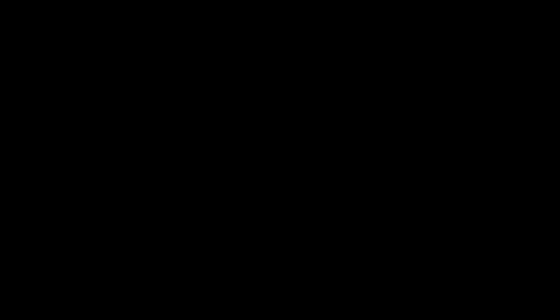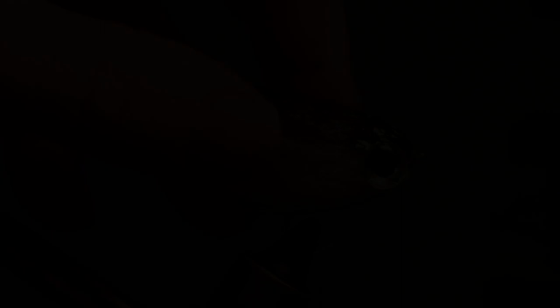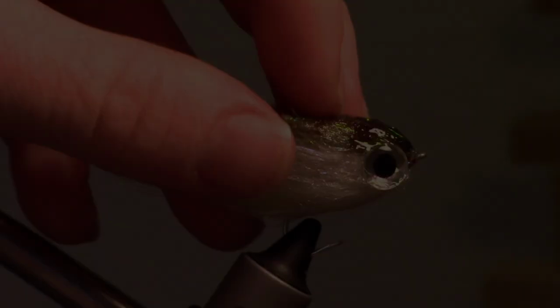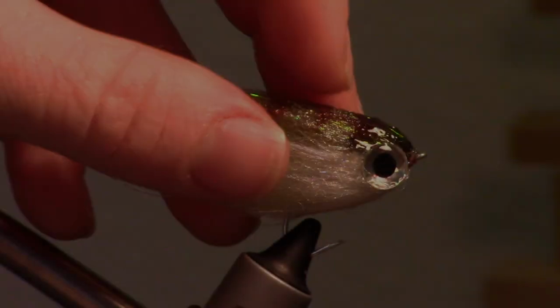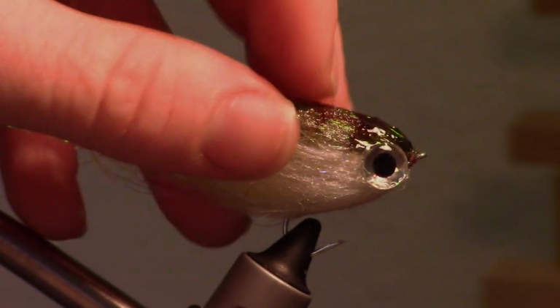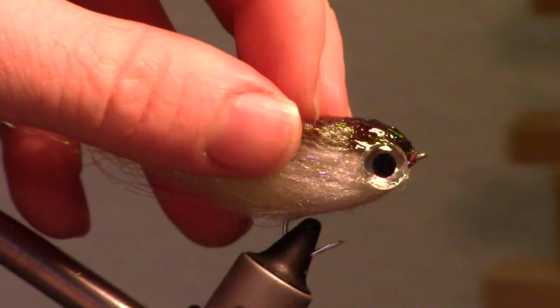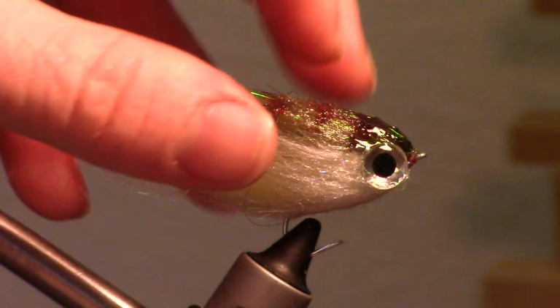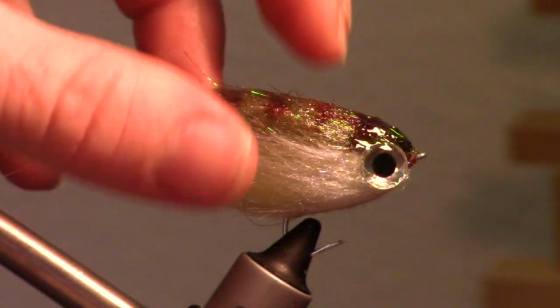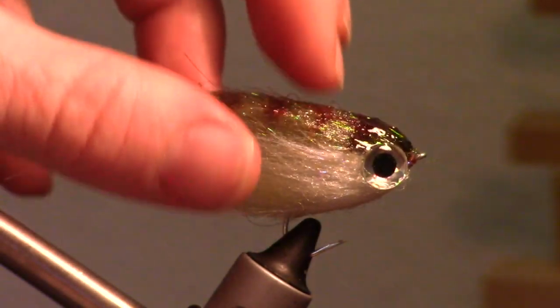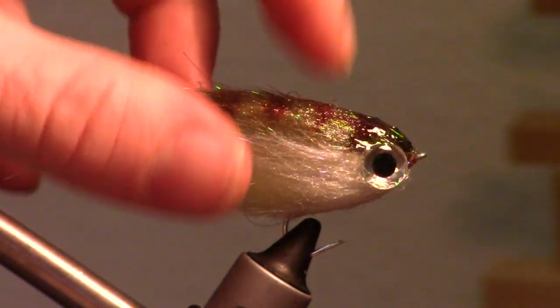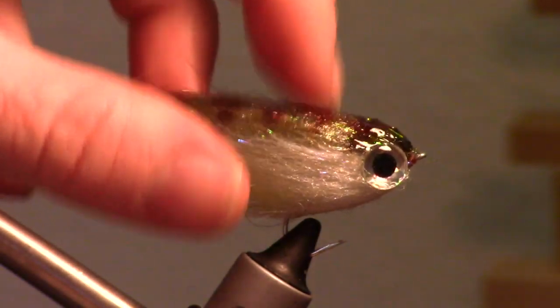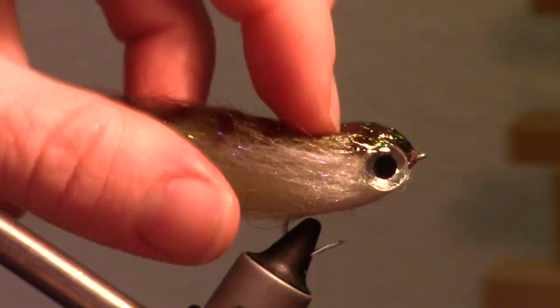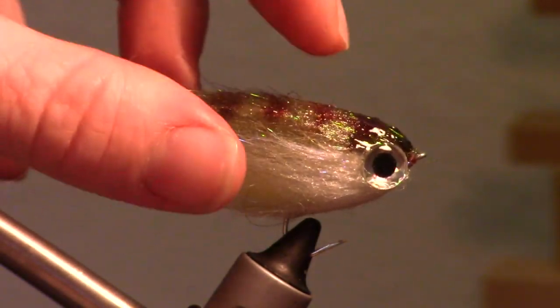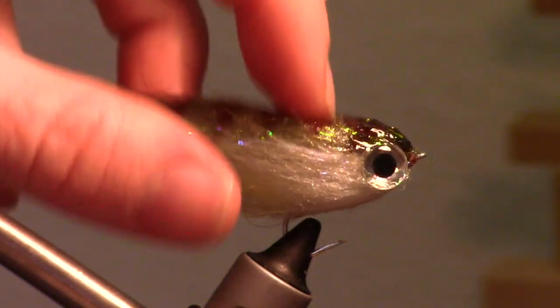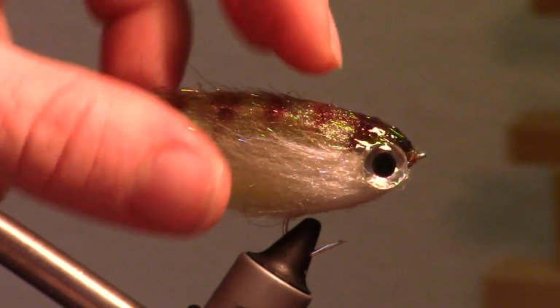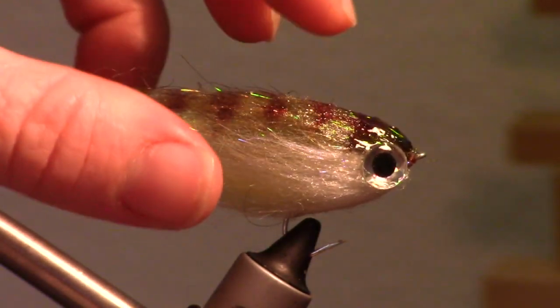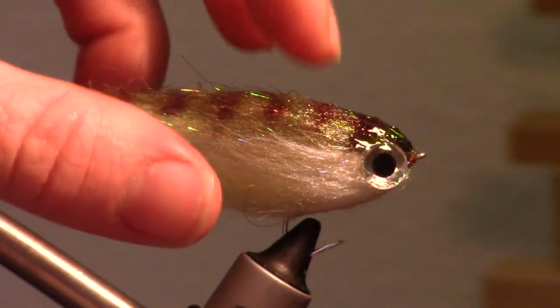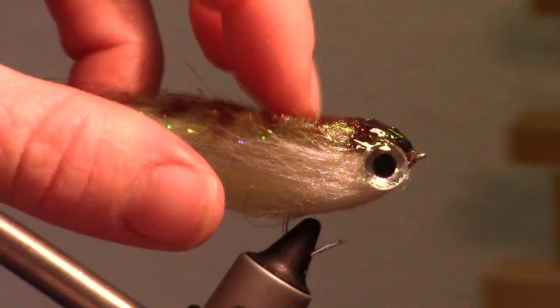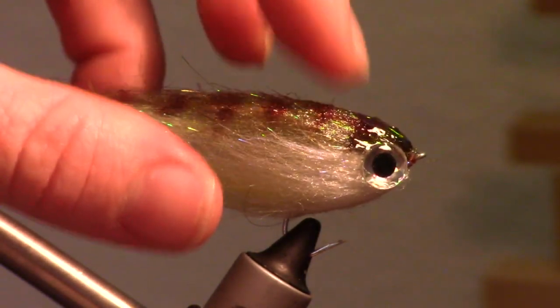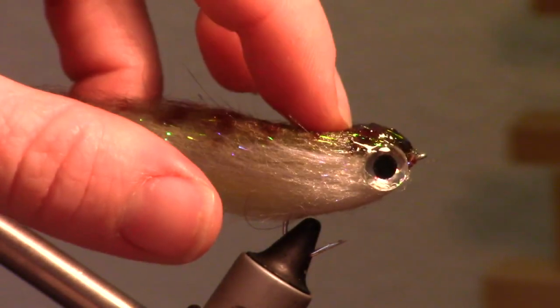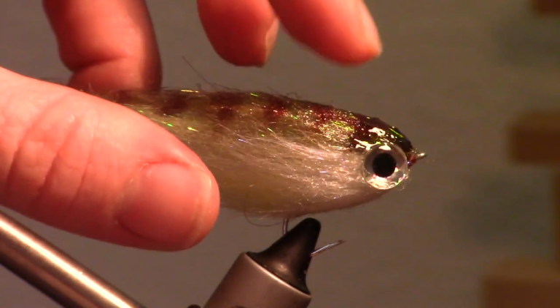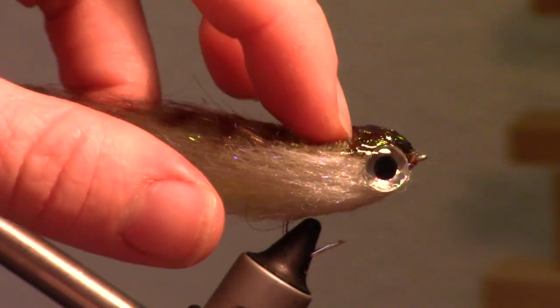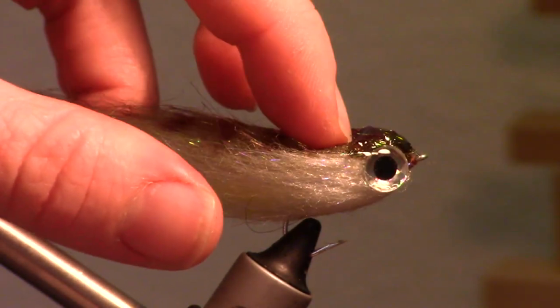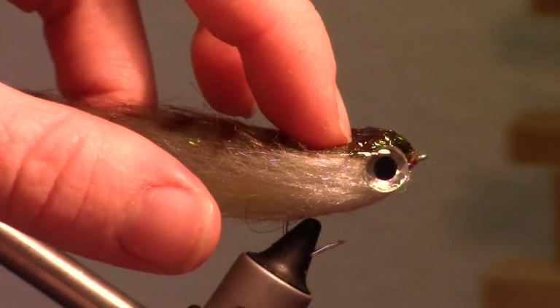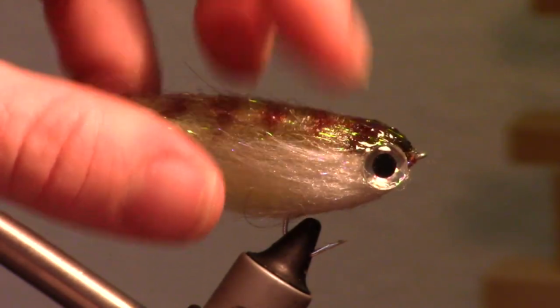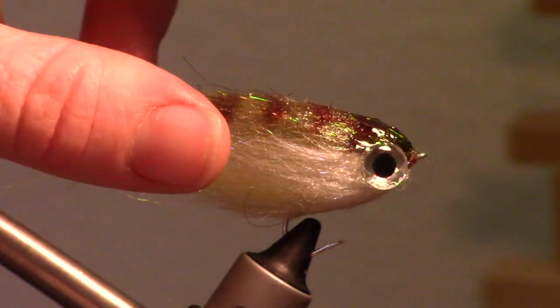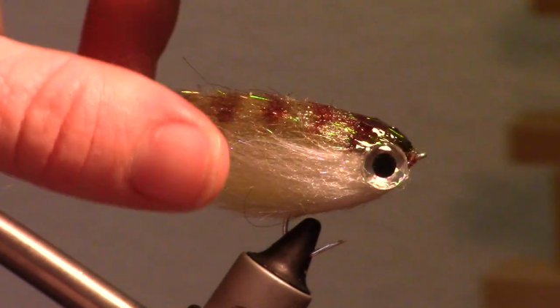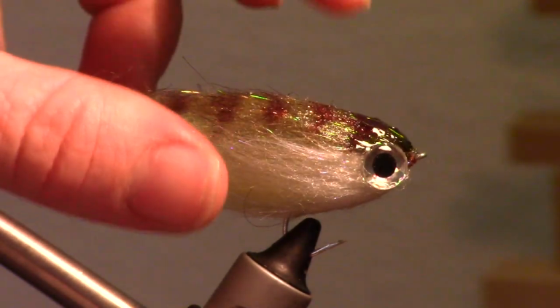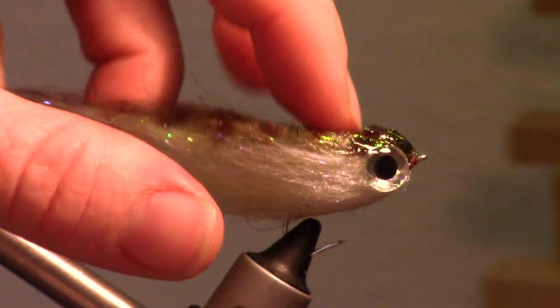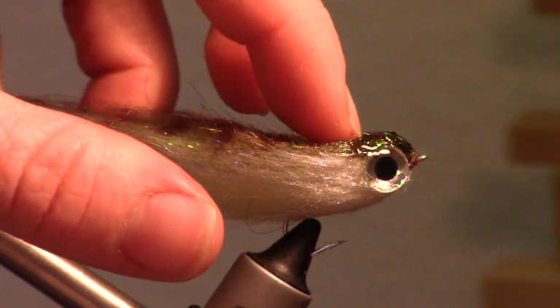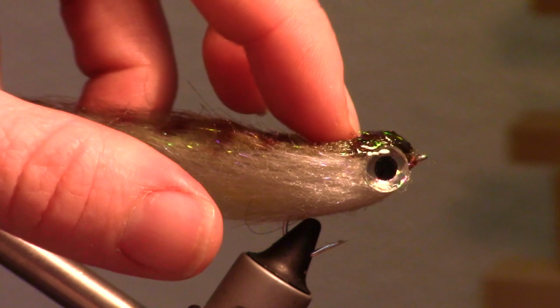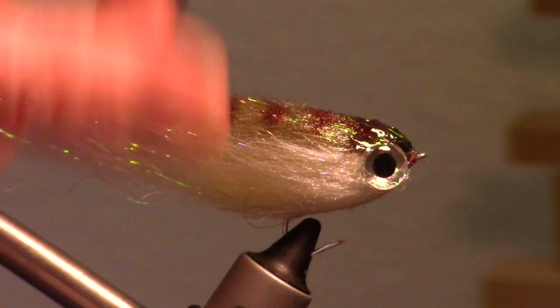I call this fly a Fat Head Squishy Perch Streamer, for obvious reasons.